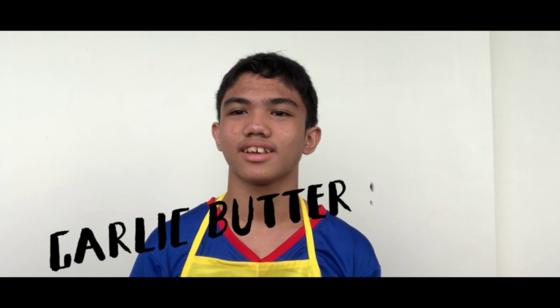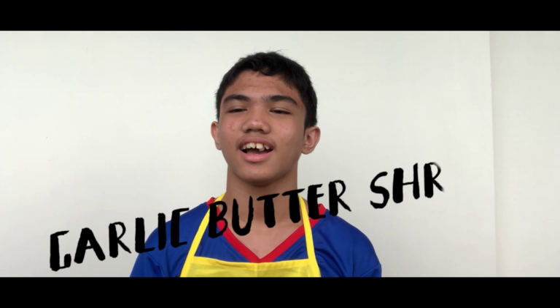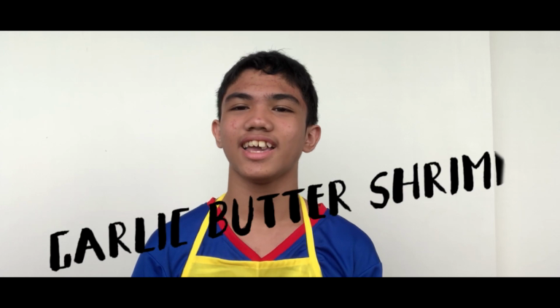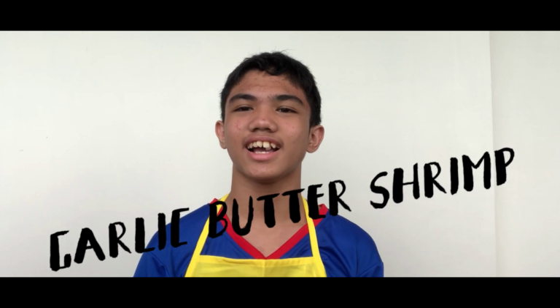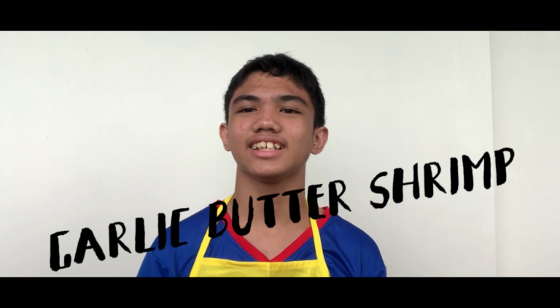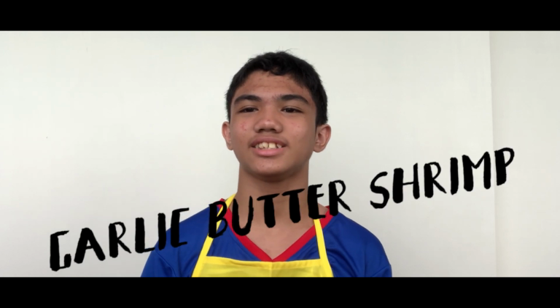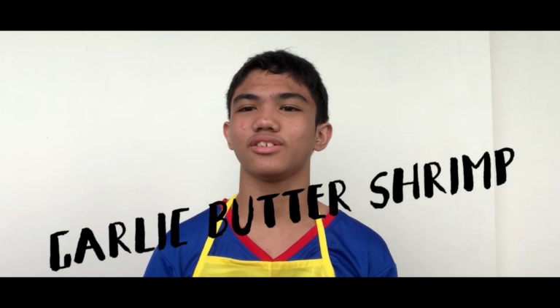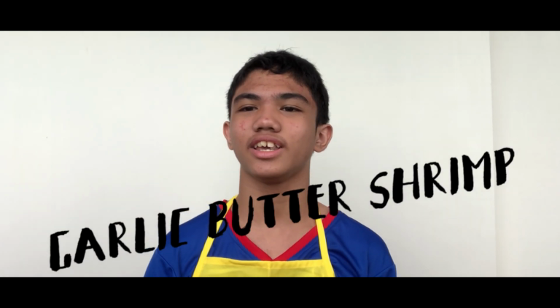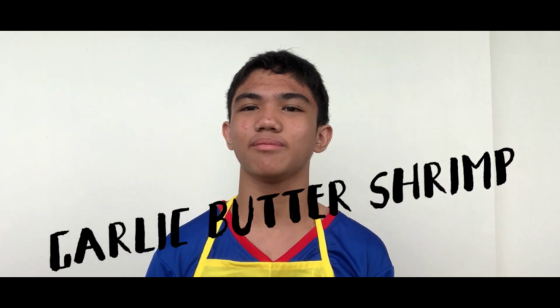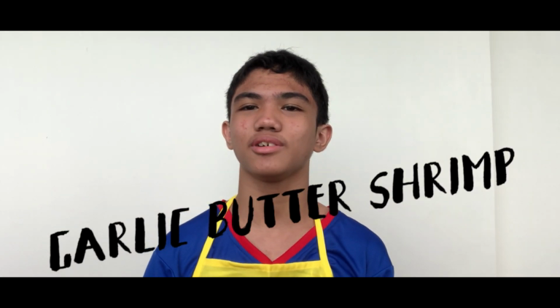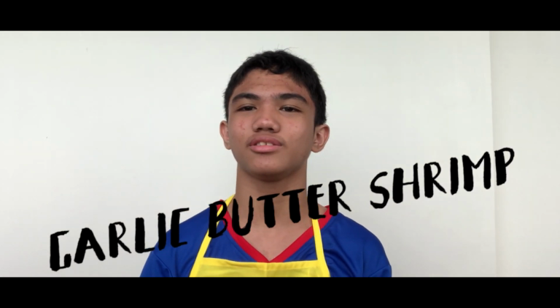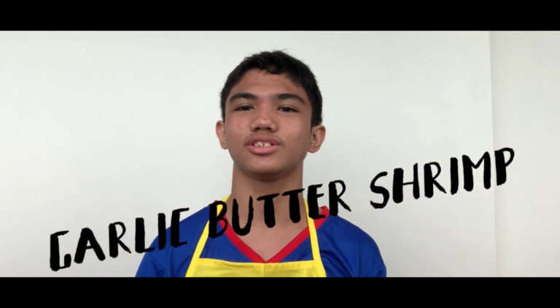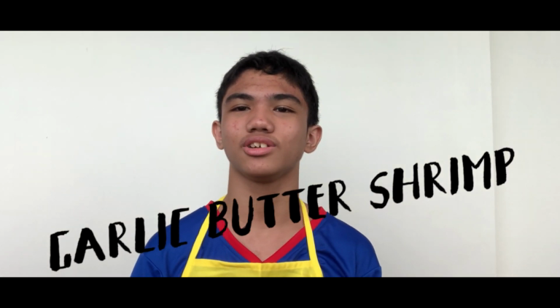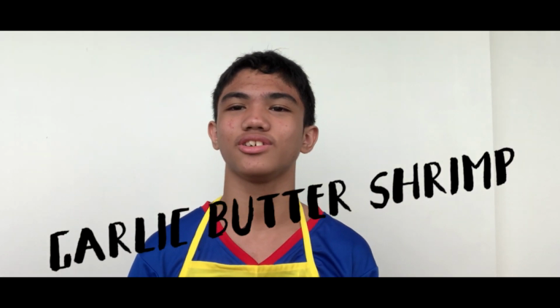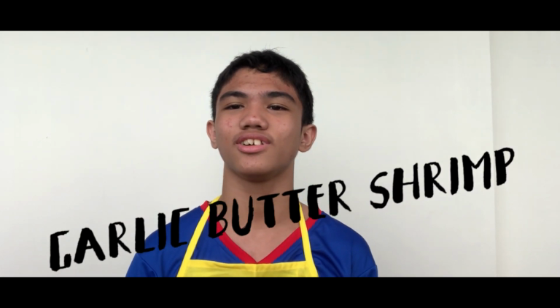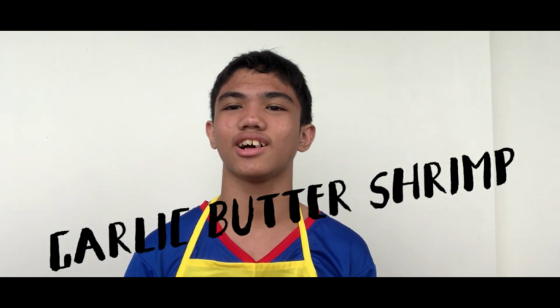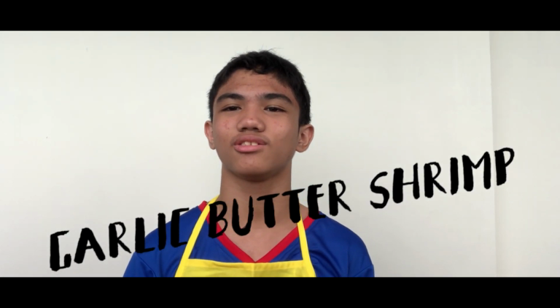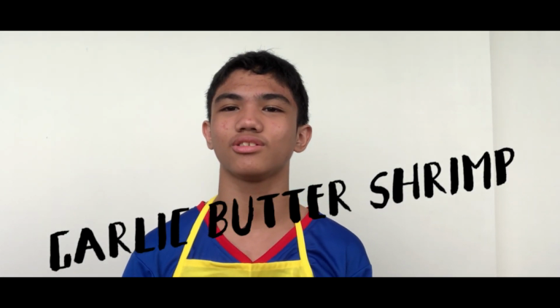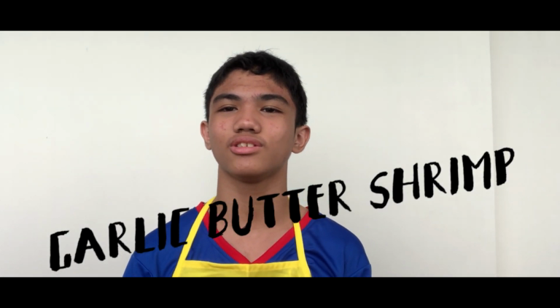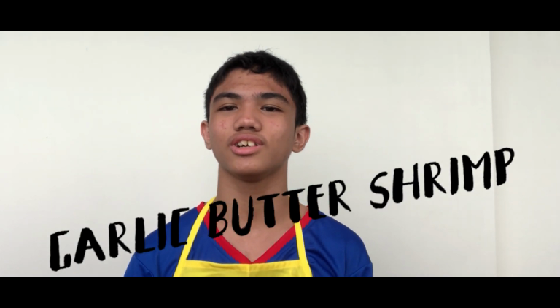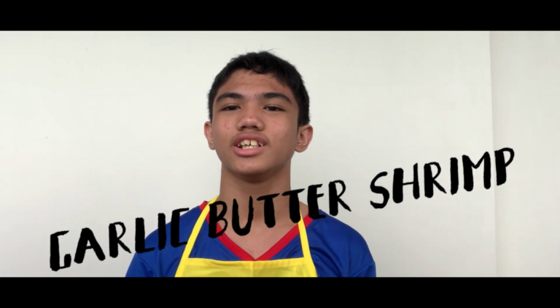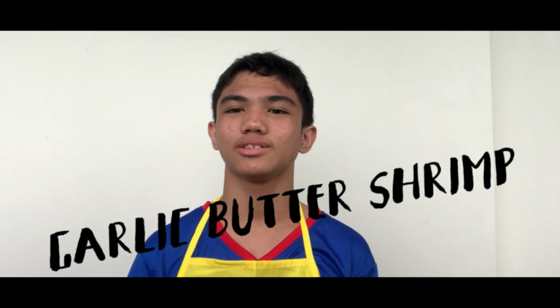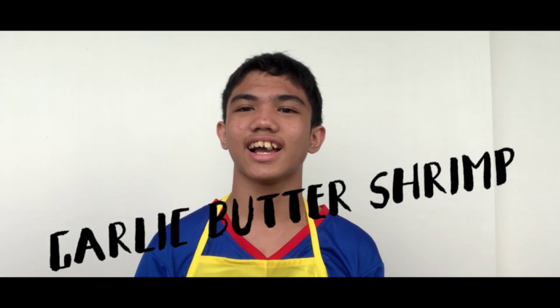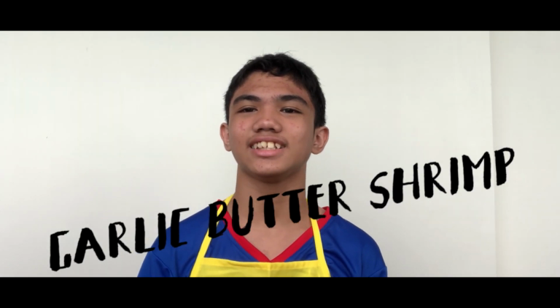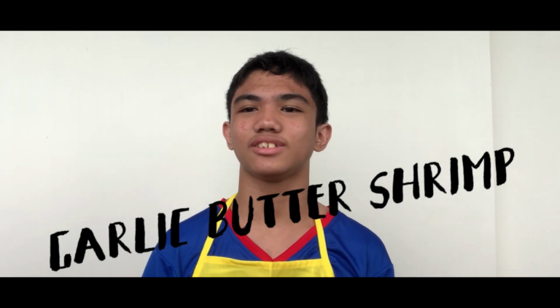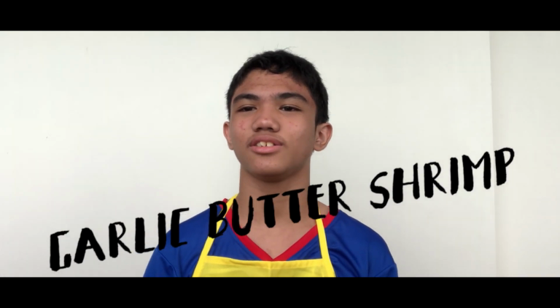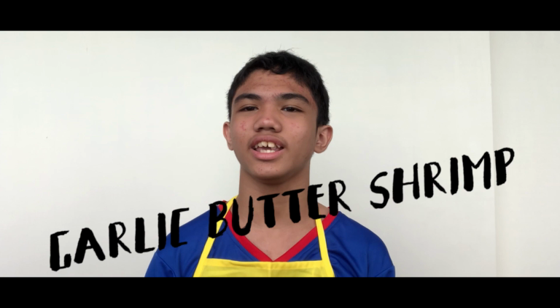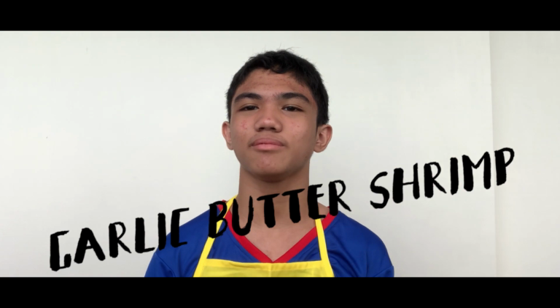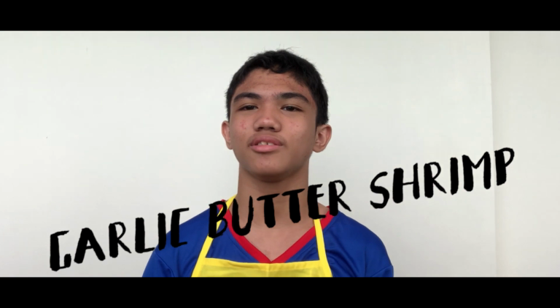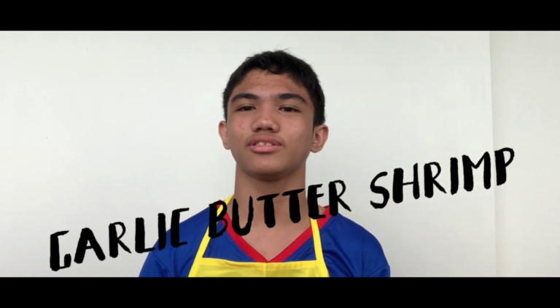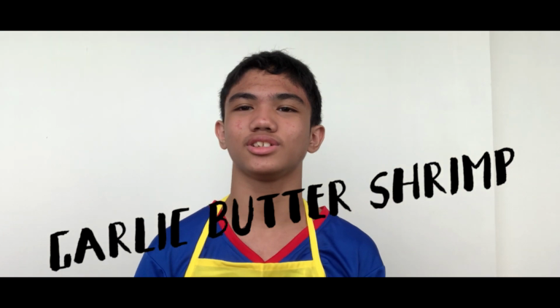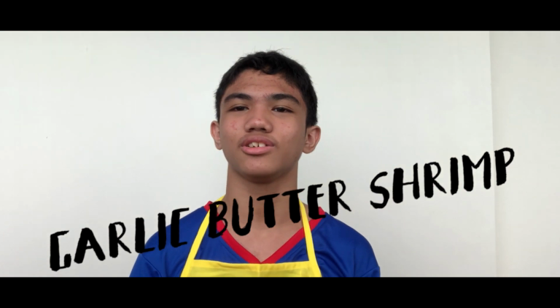Hi guys, today I'm going to show you all how to cook special garlic buttered shrimp.